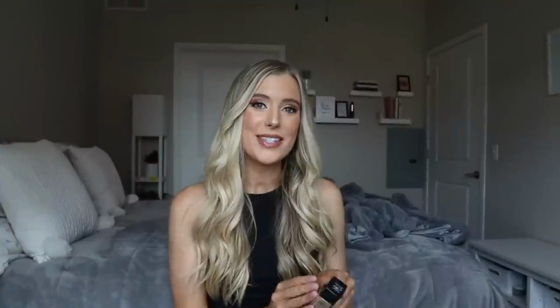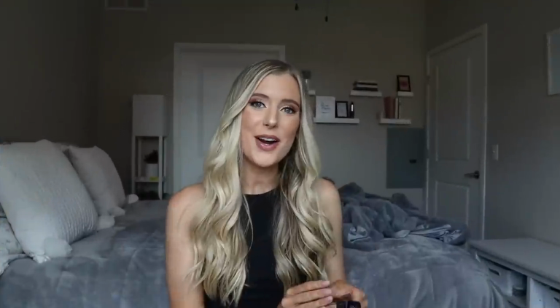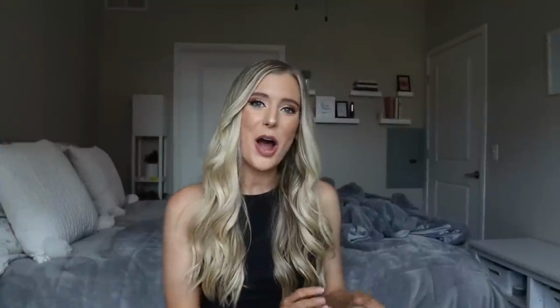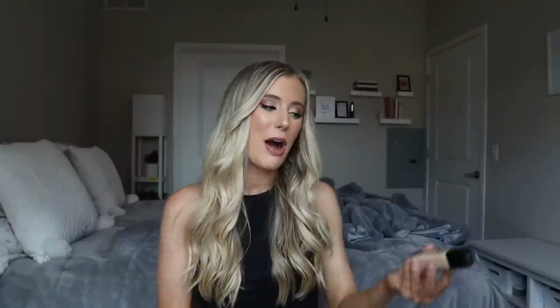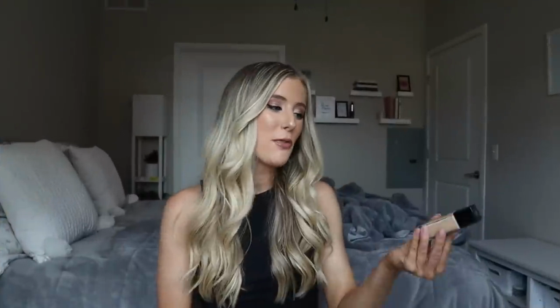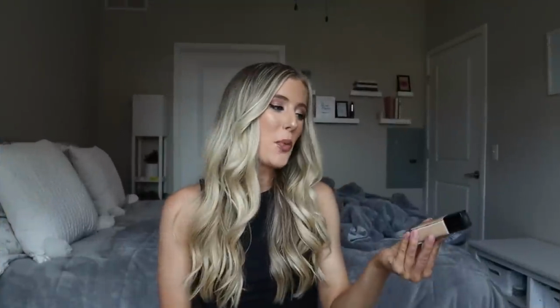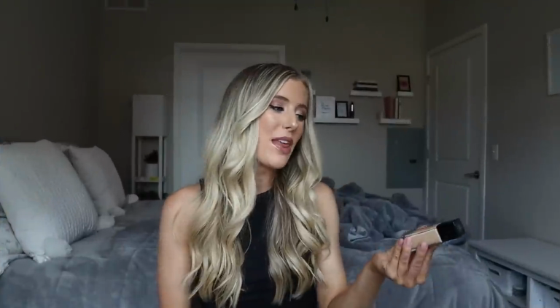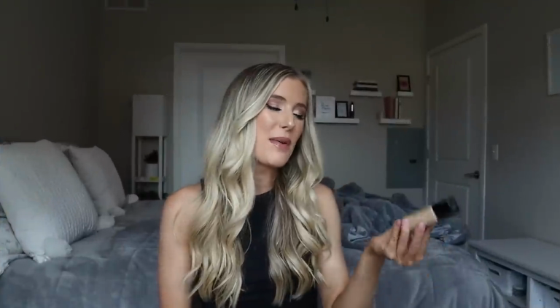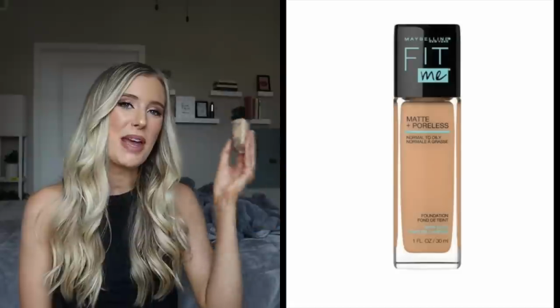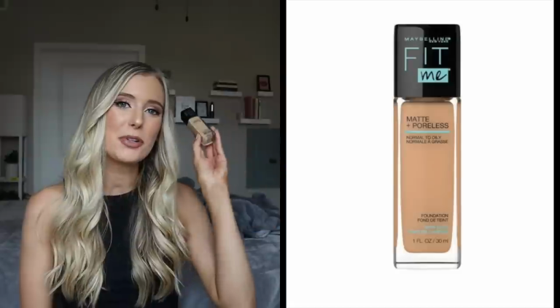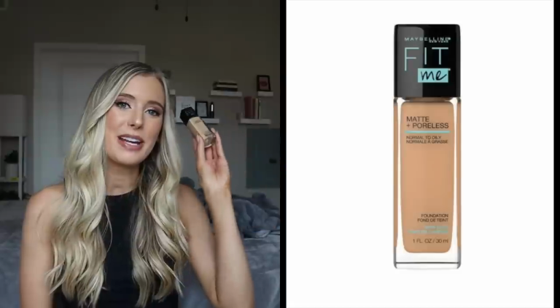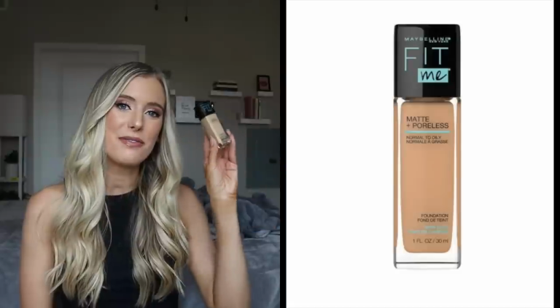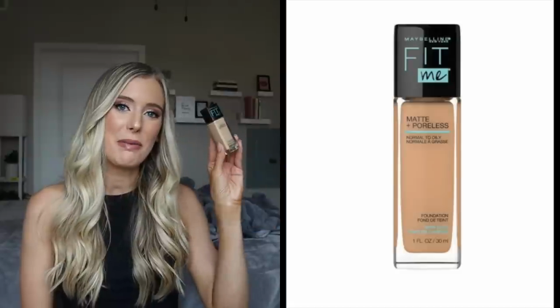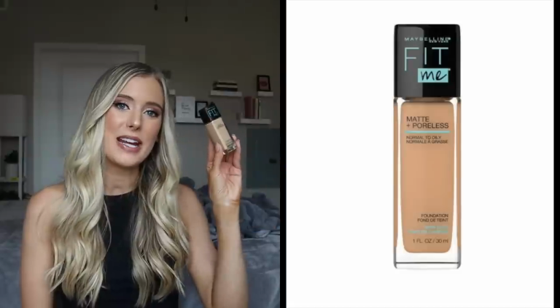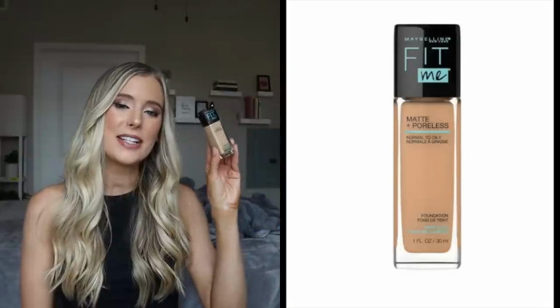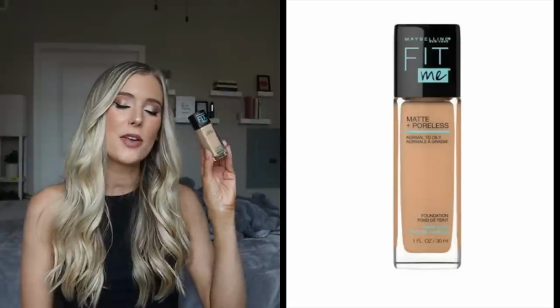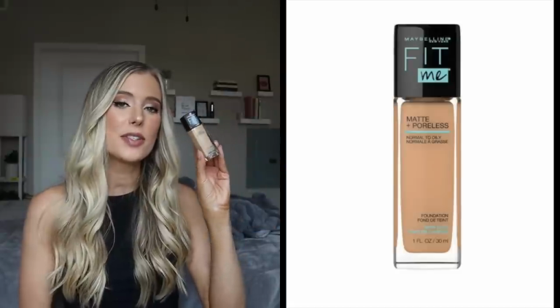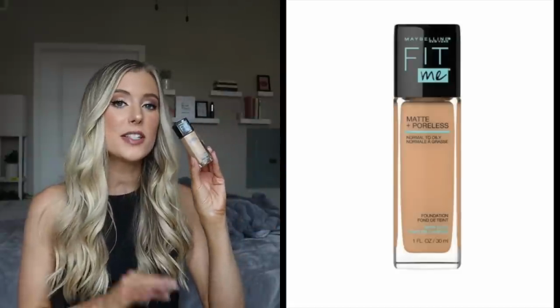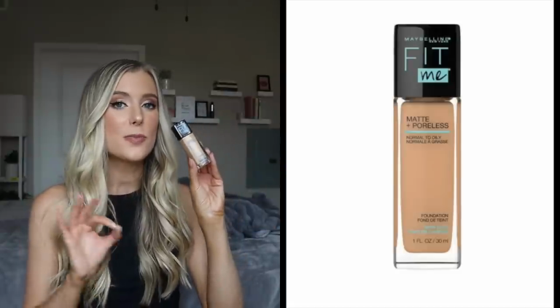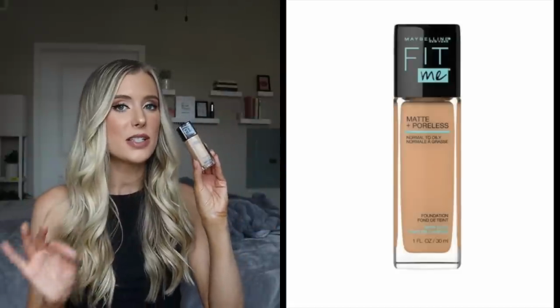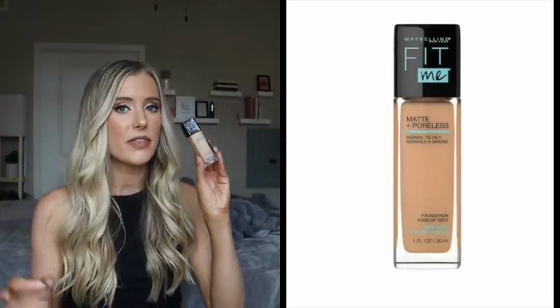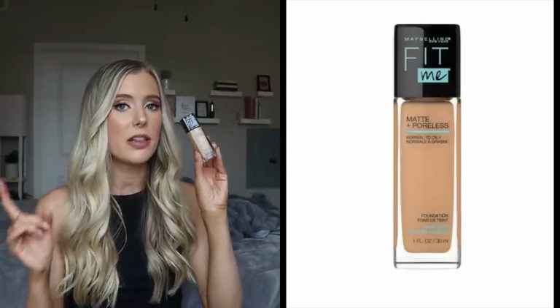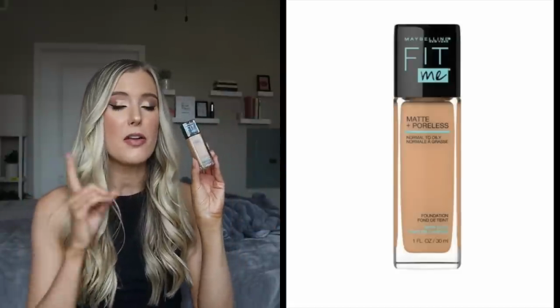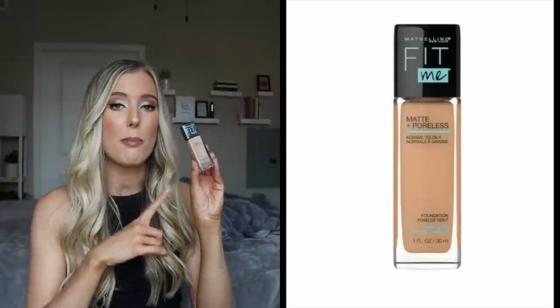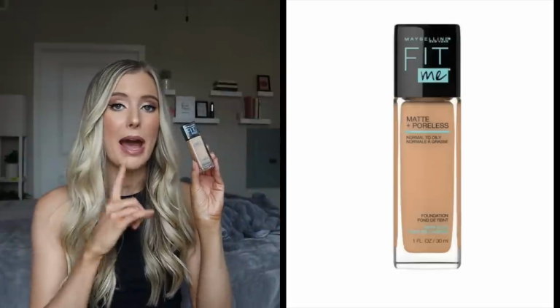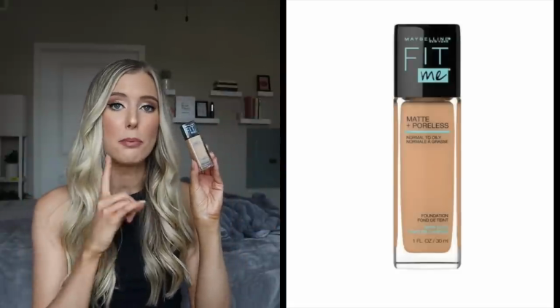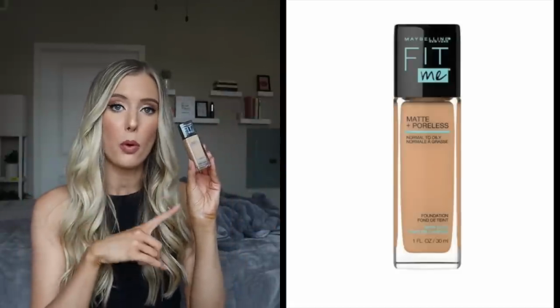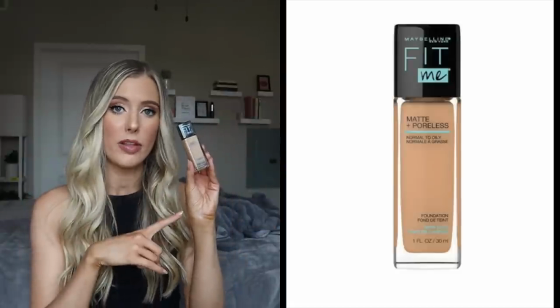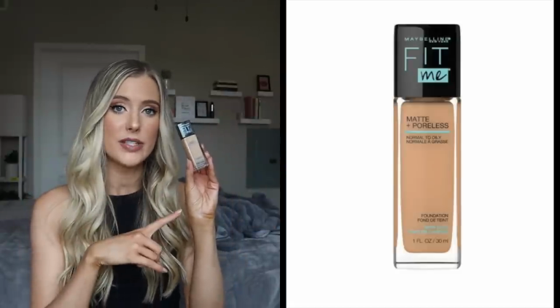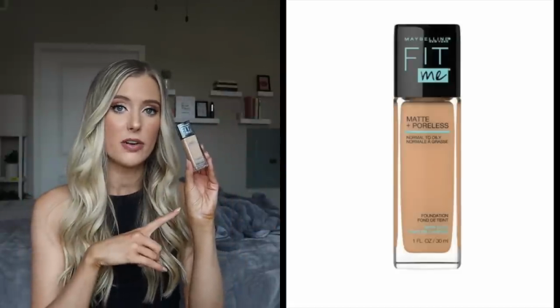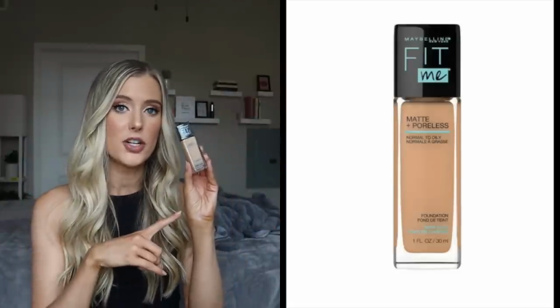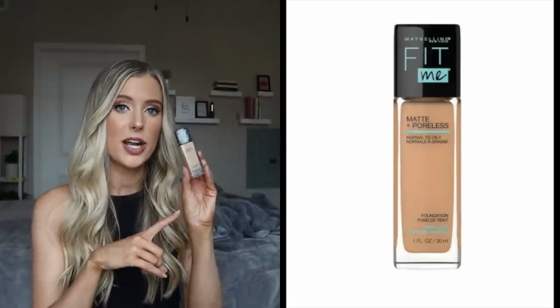Let's start off with Maybelline Fit Me. This is specifically their matte and poreless version.